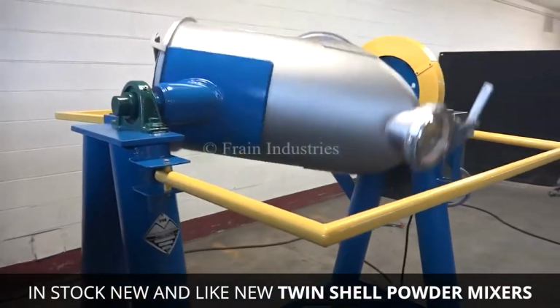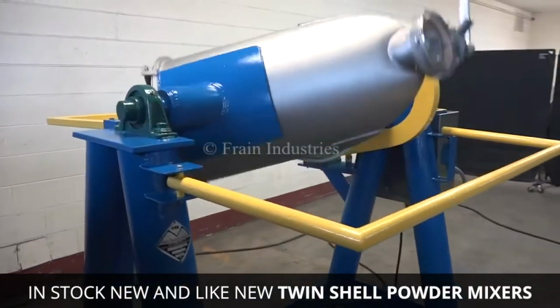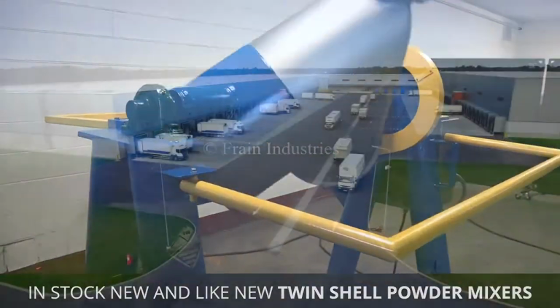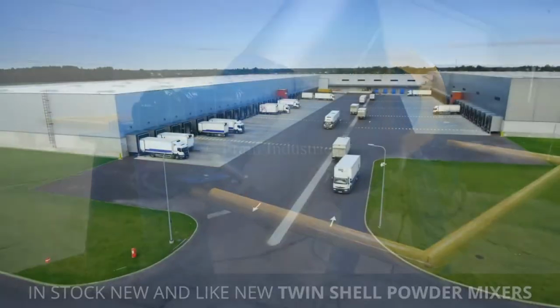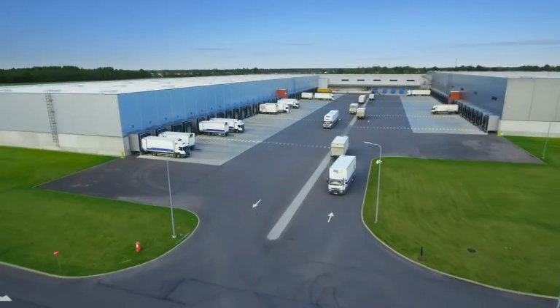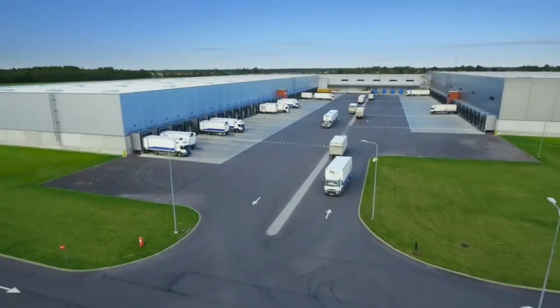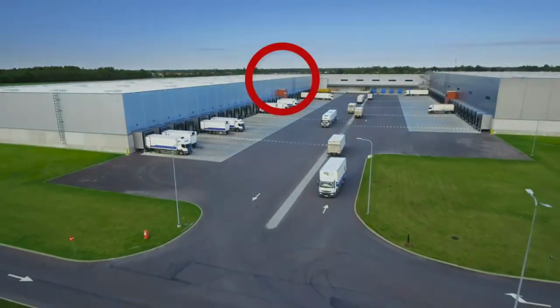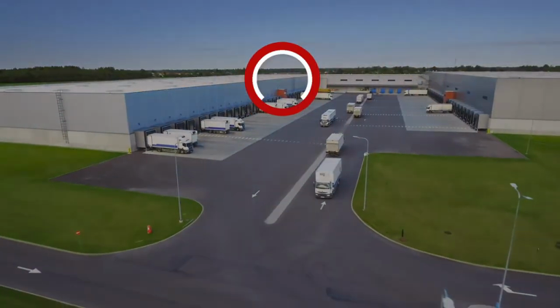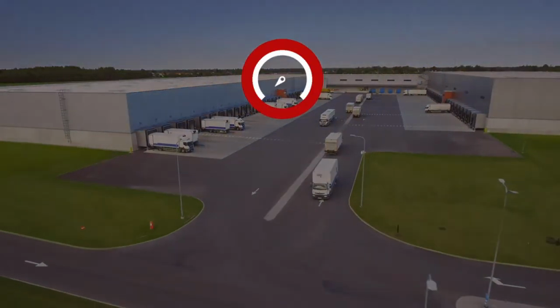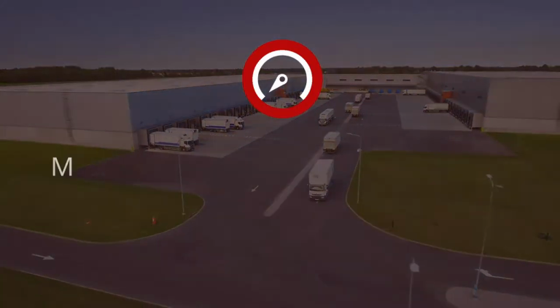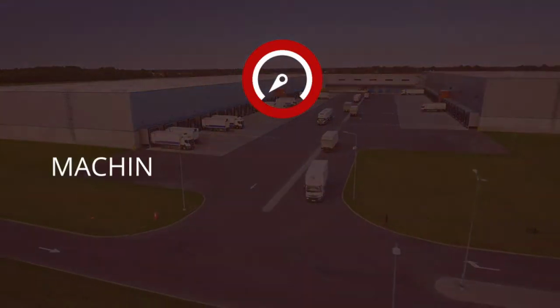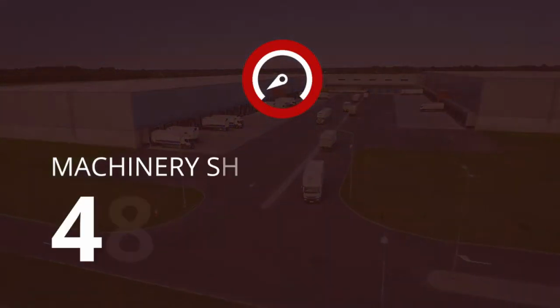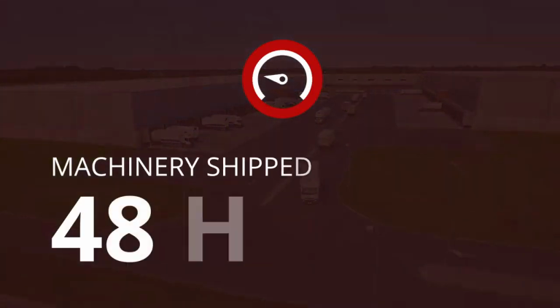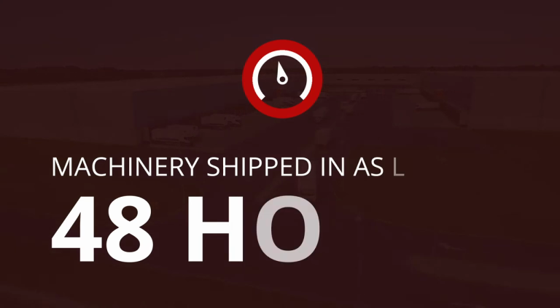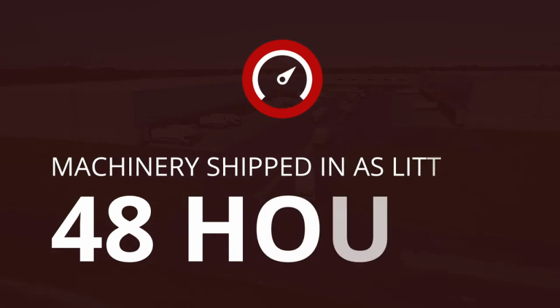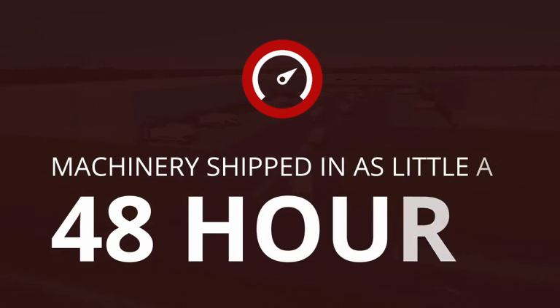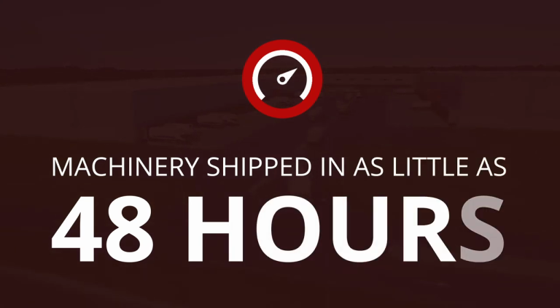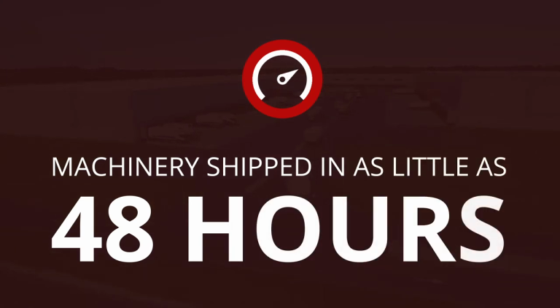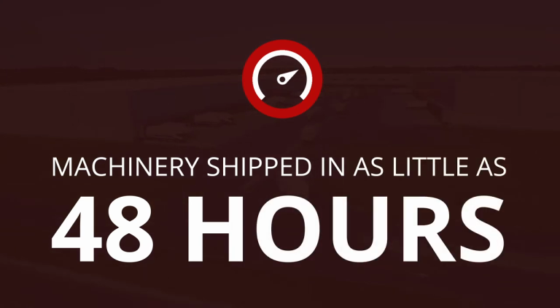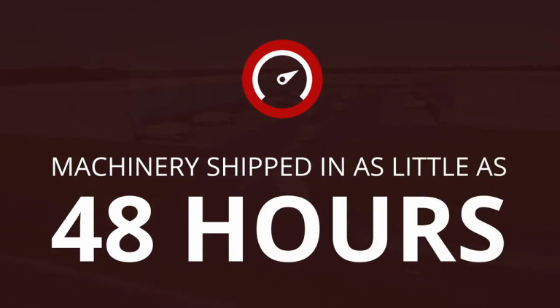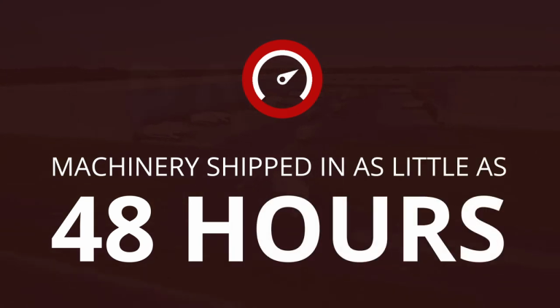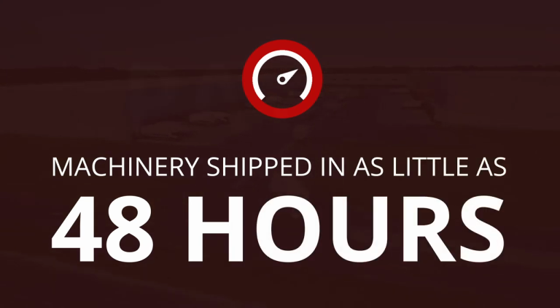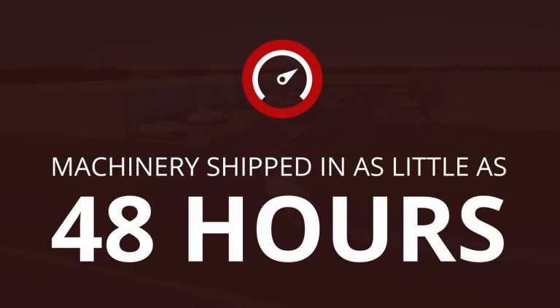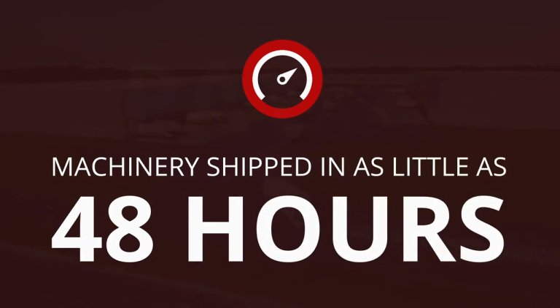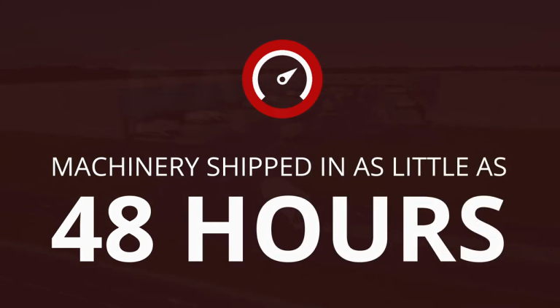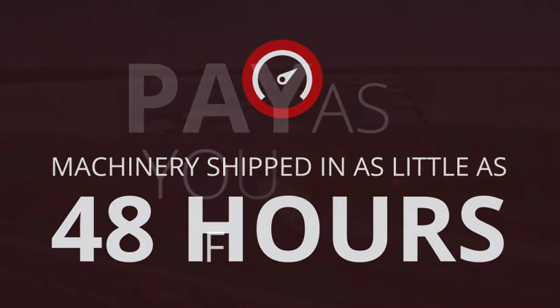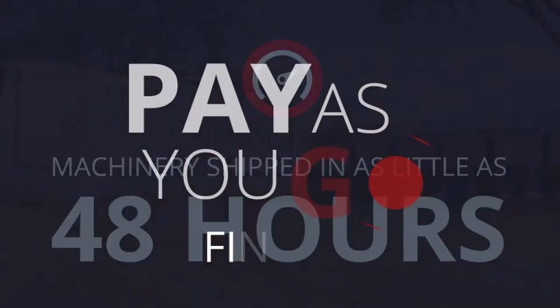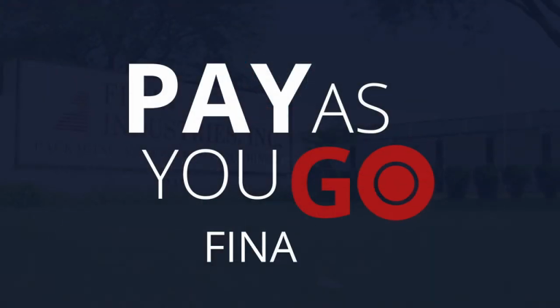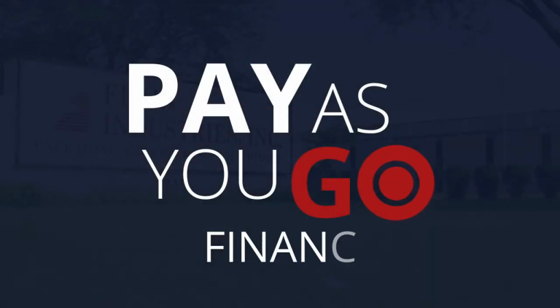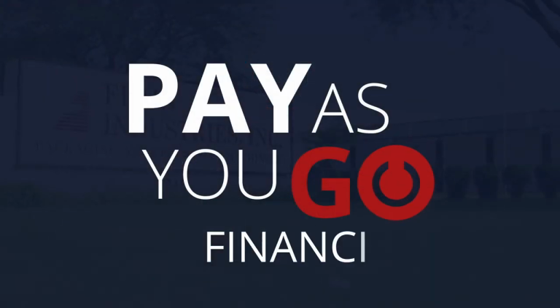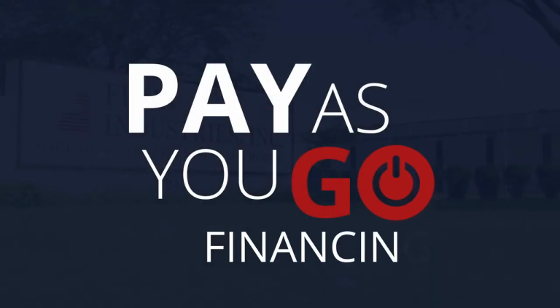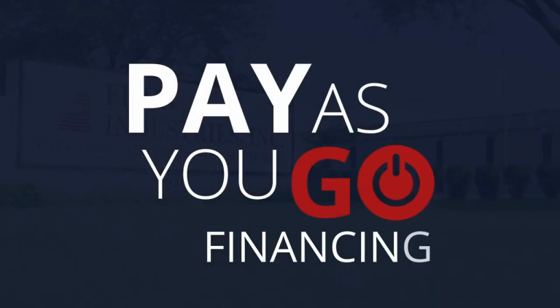our engineering team is equipped with everything needed to get you and your product line the perfect mixer as soon as possible.